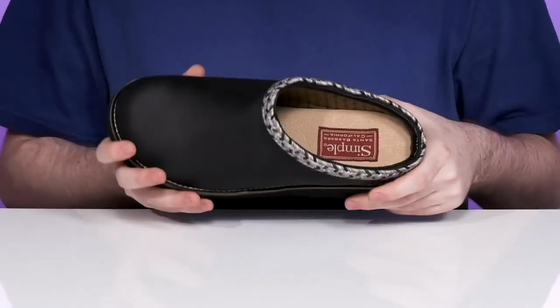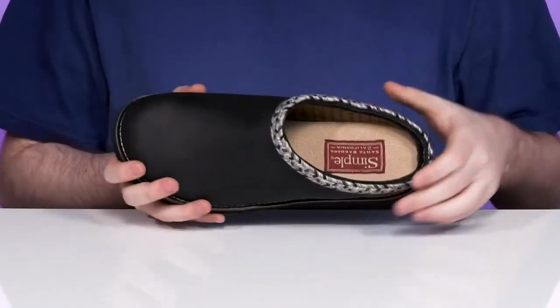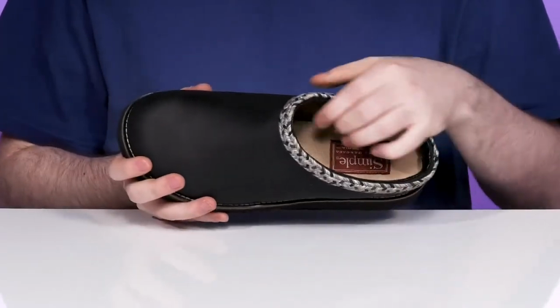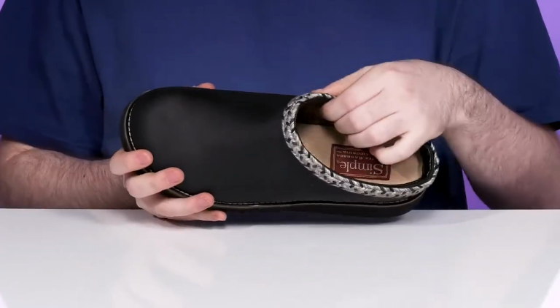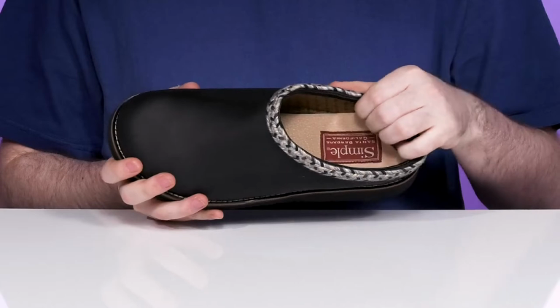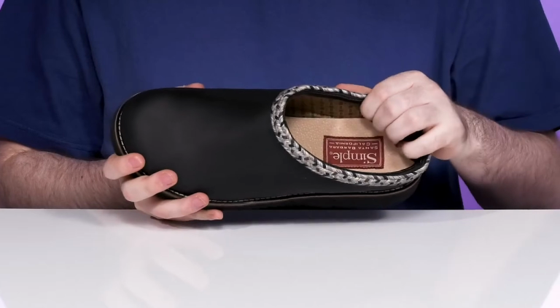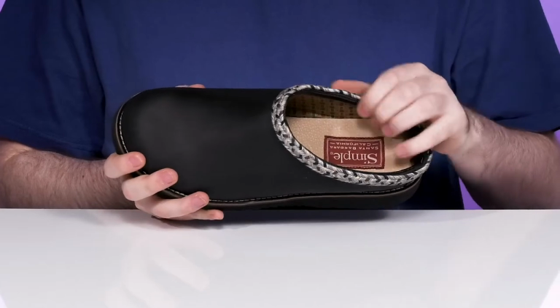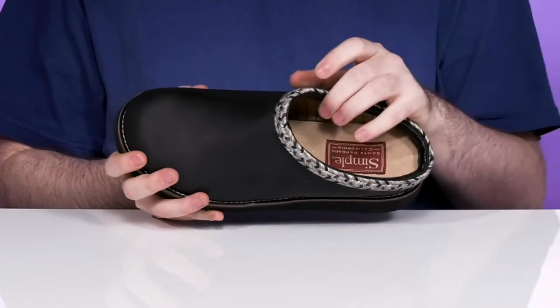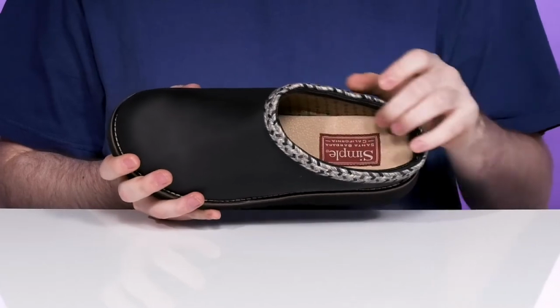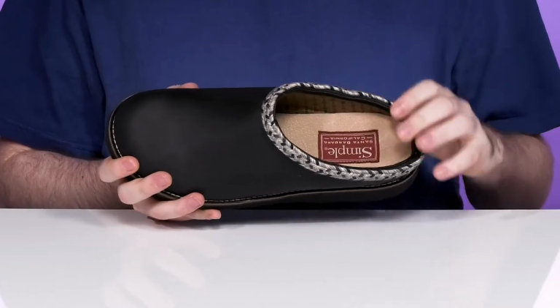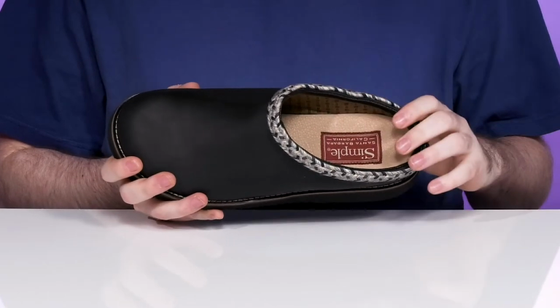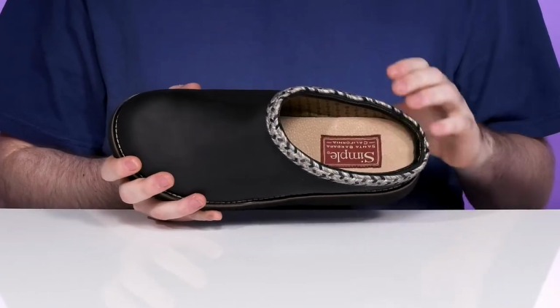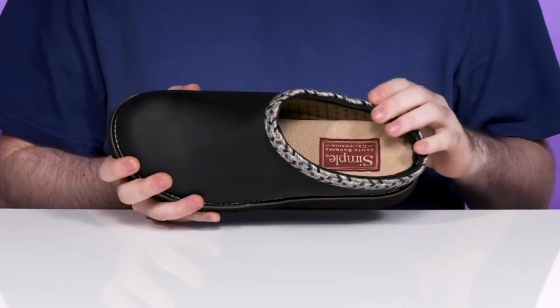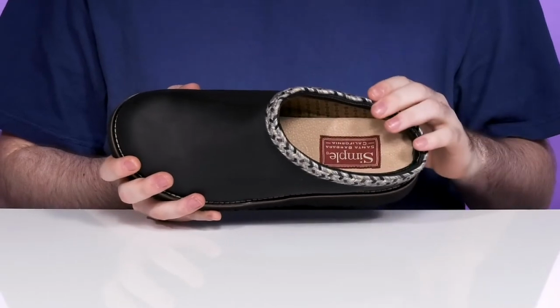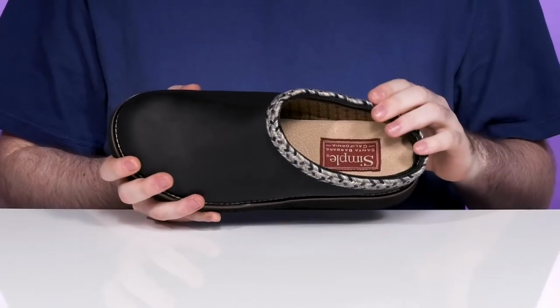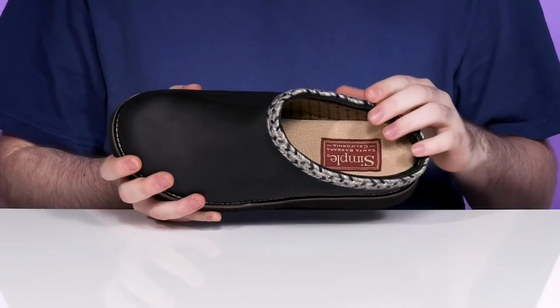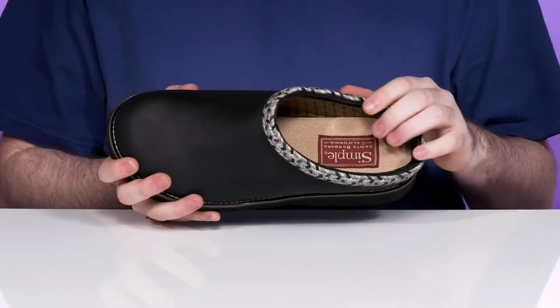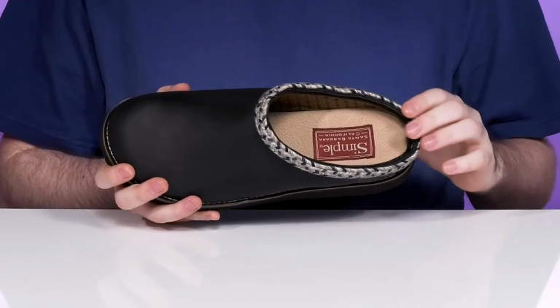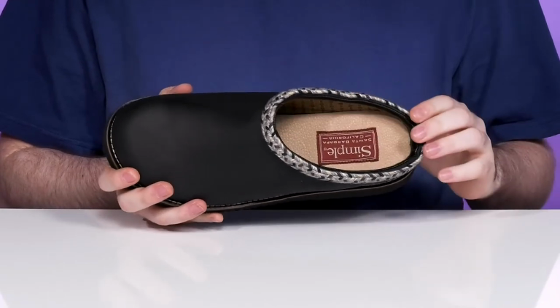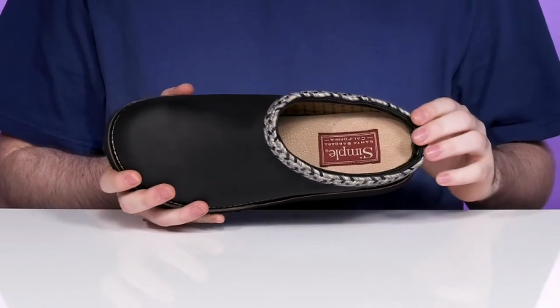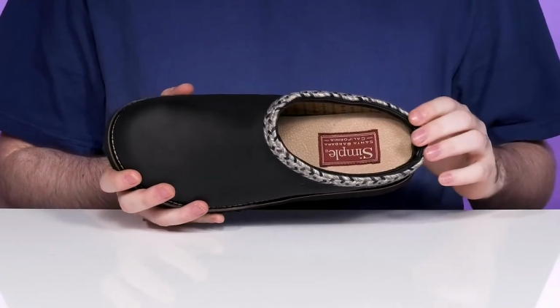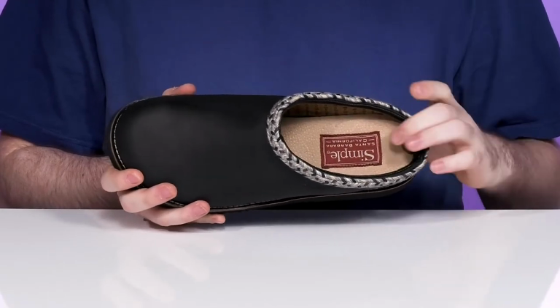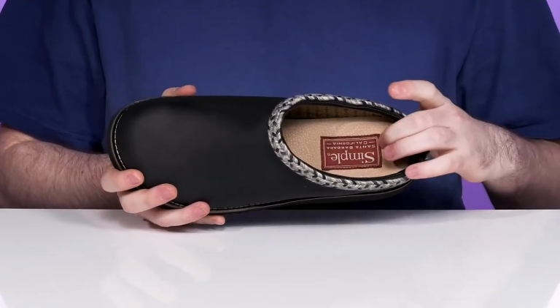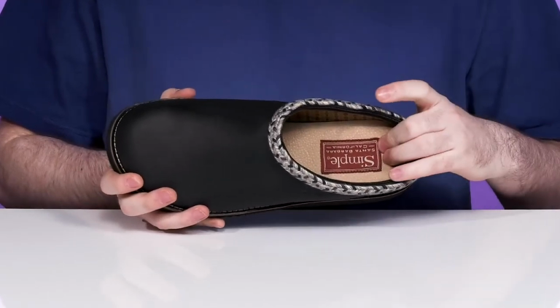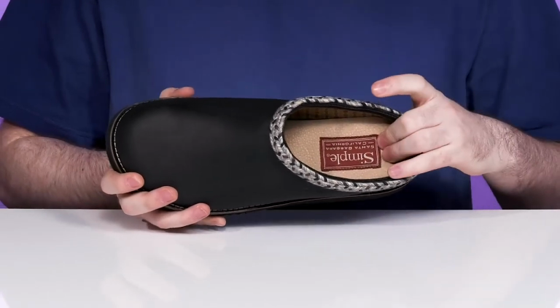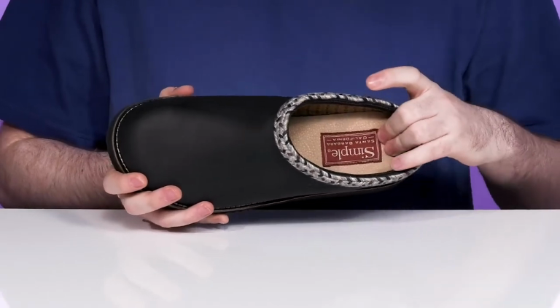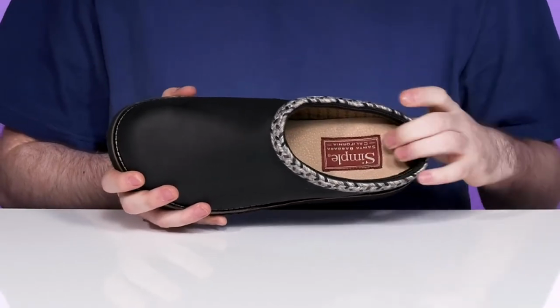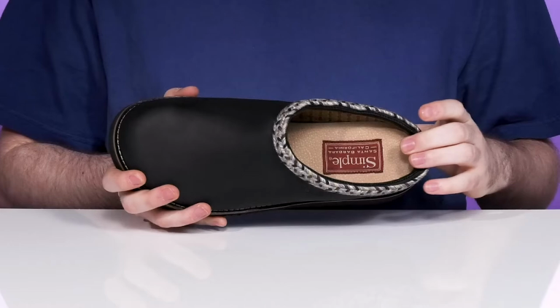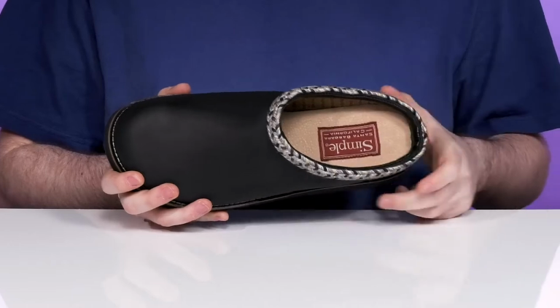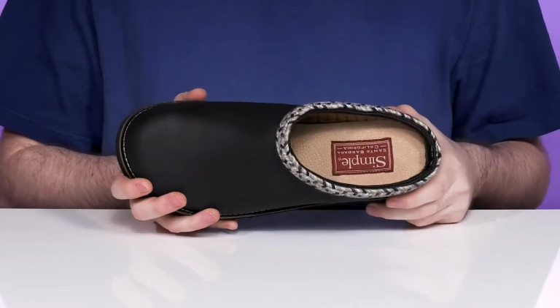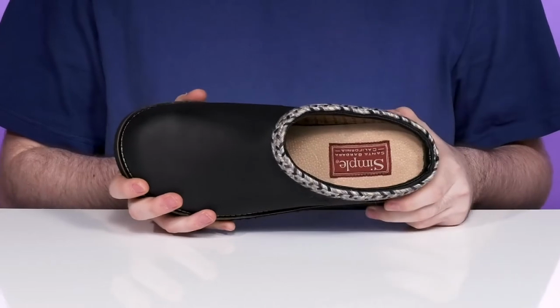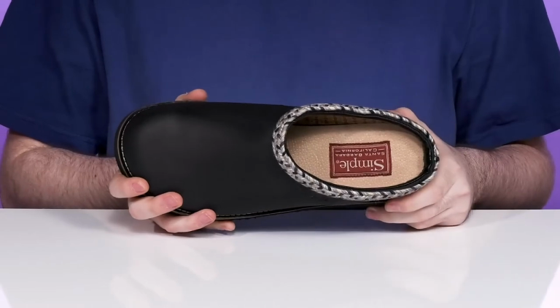The inside is nylax textile that wicks away moisture, keeping it feeling fresh and secure for all-day wear, while the foam footbed ensures that it's comfortable.